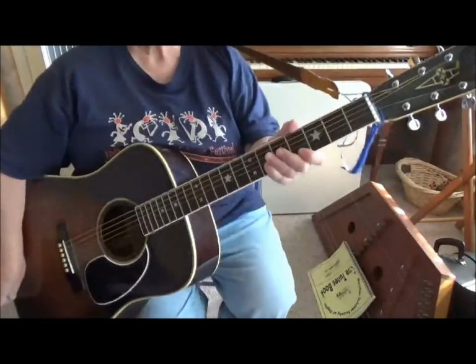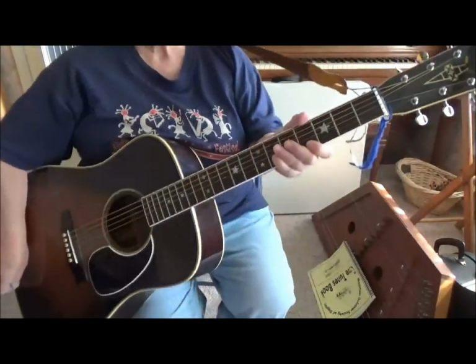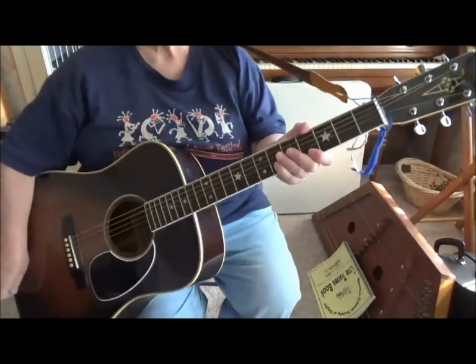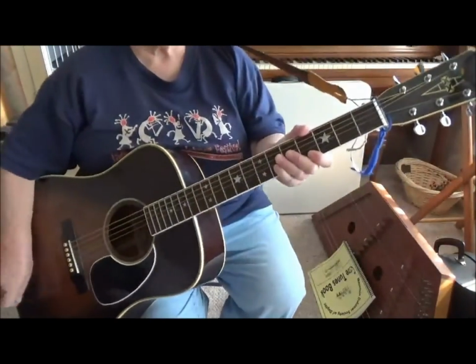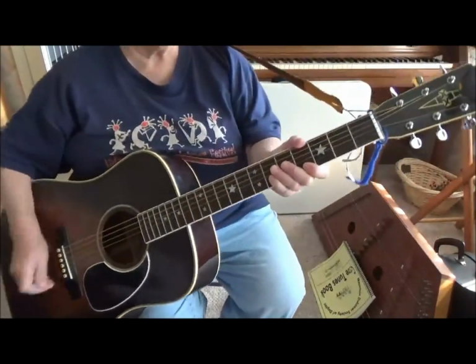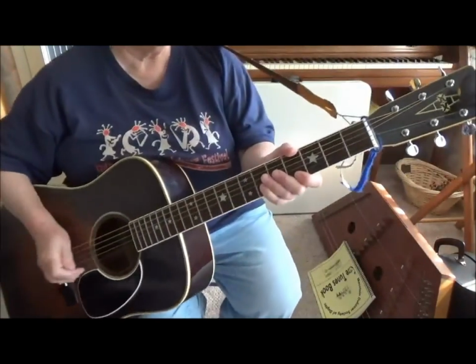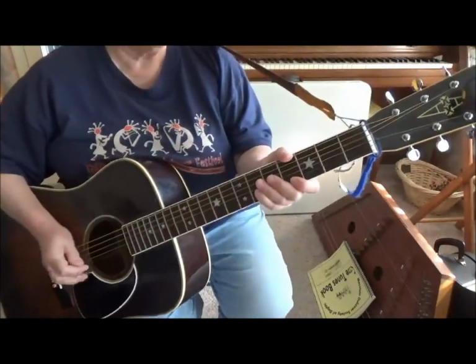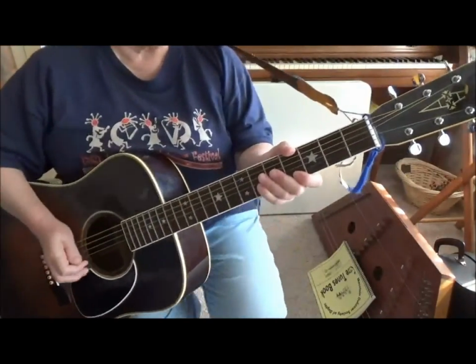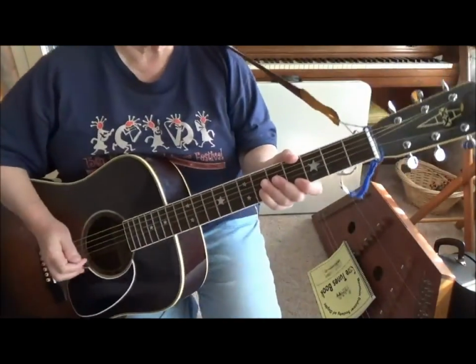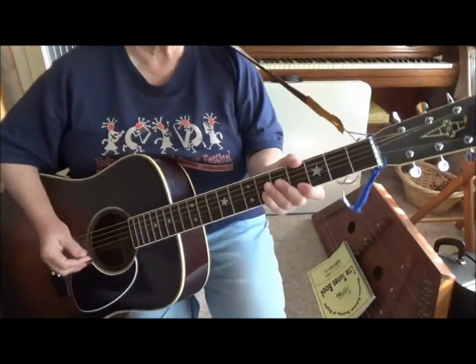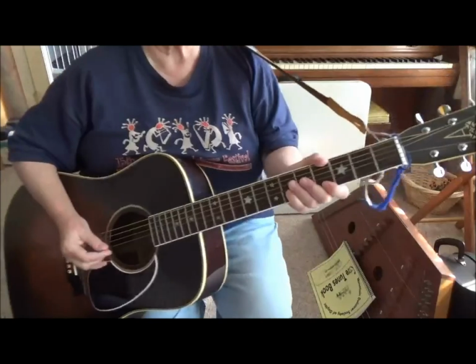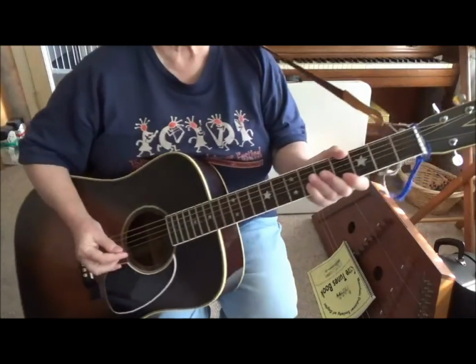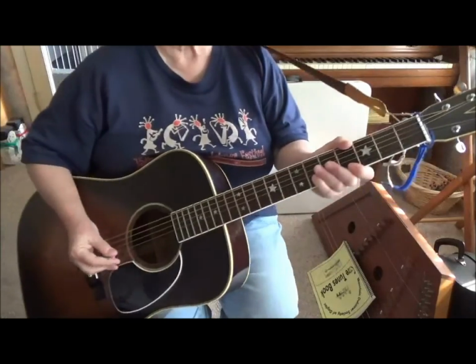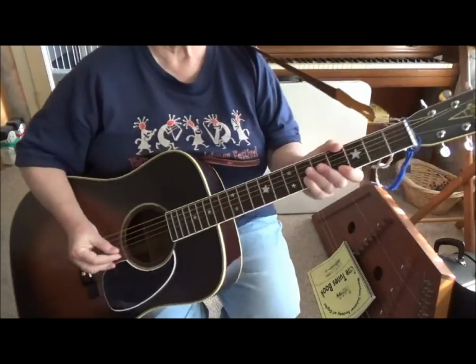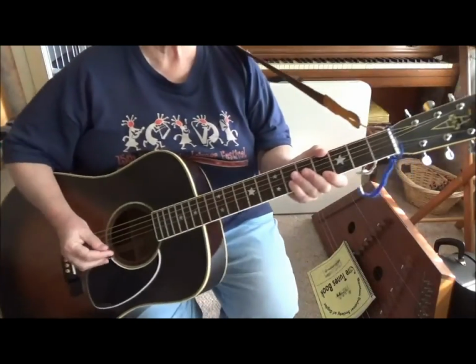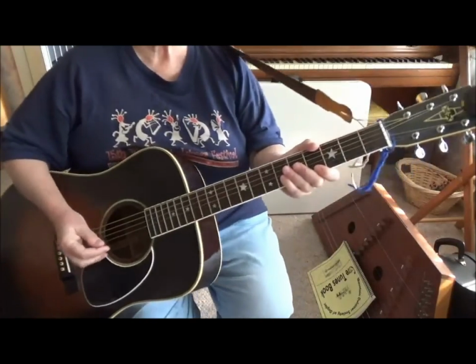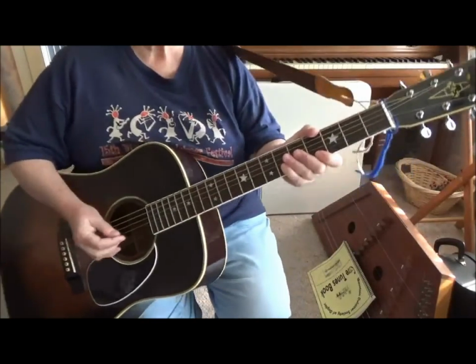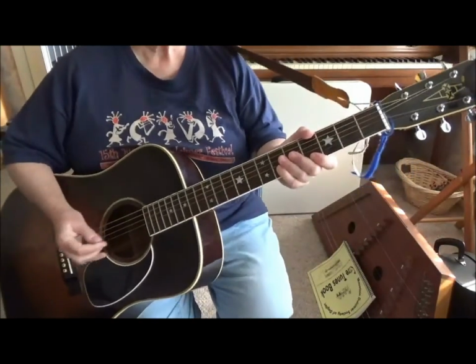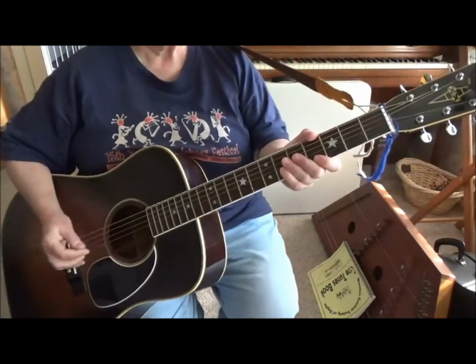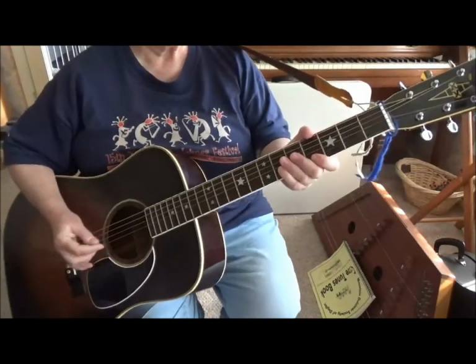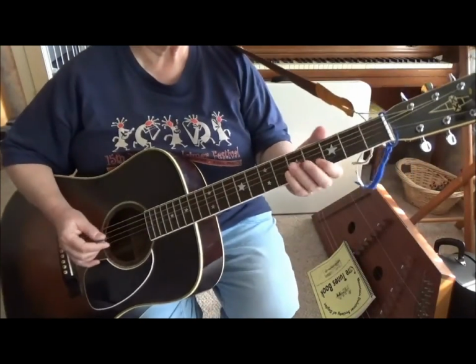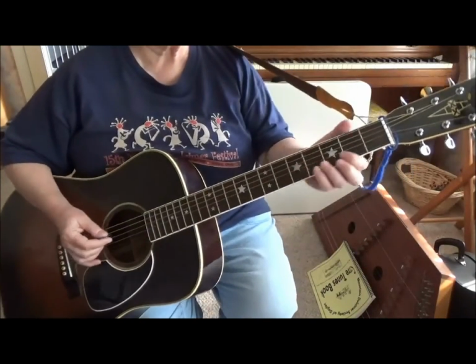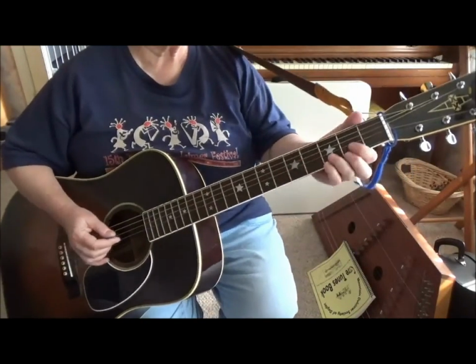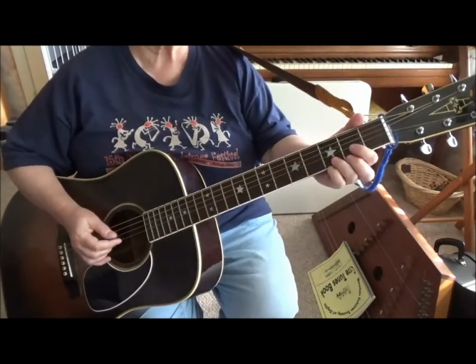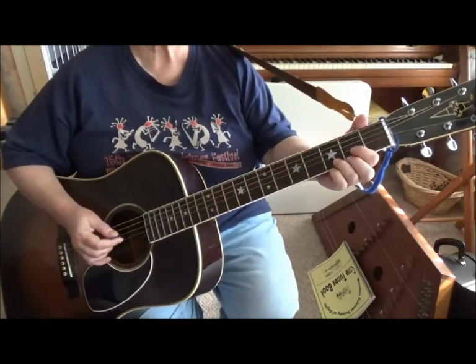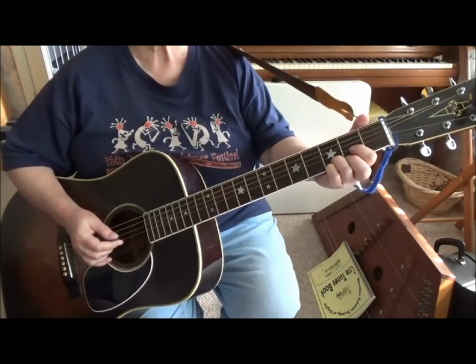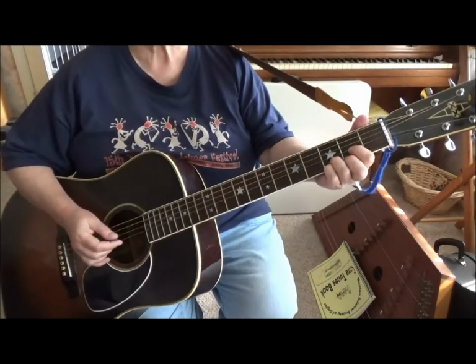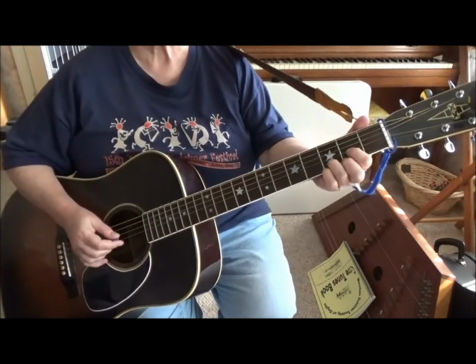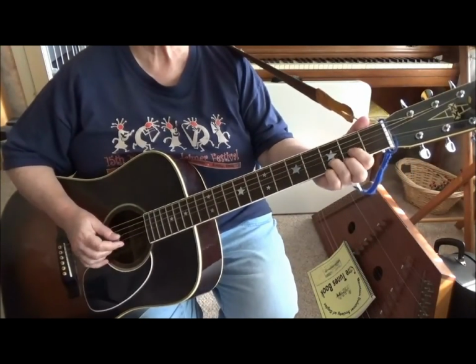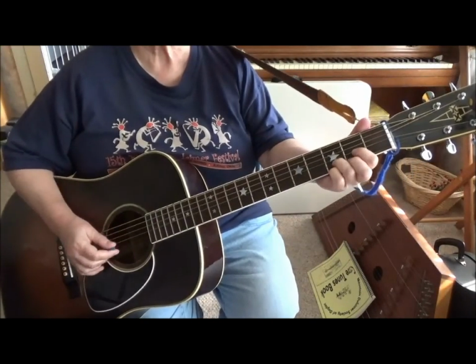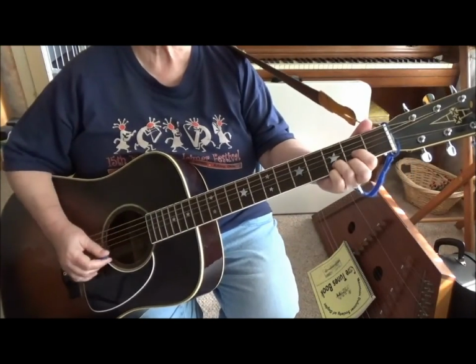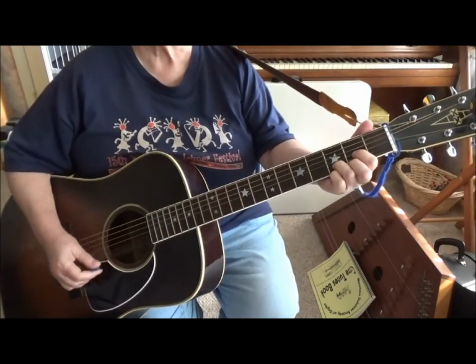Hi Mary Lou! How's everything going? Let's just play a little guitar. How's that sound?